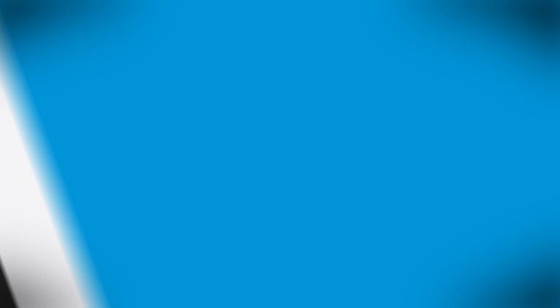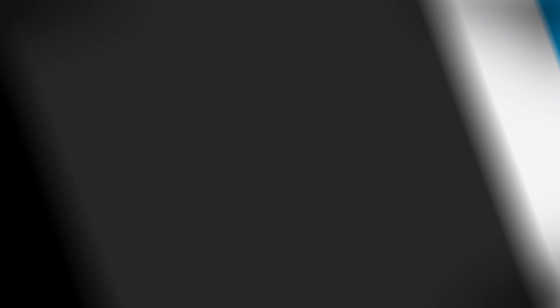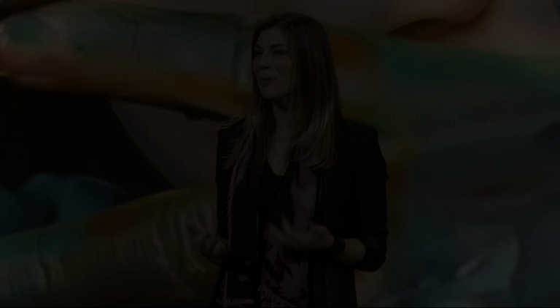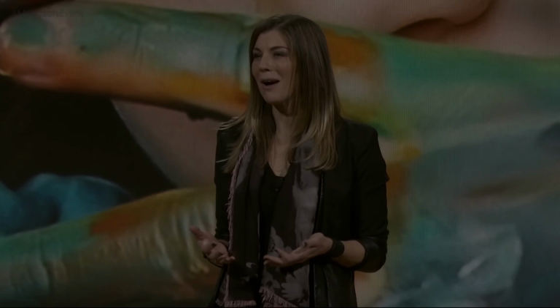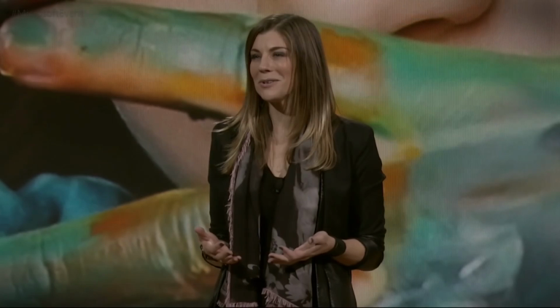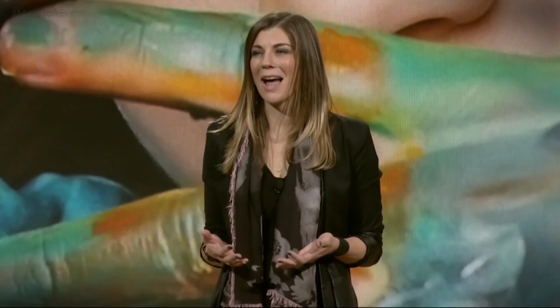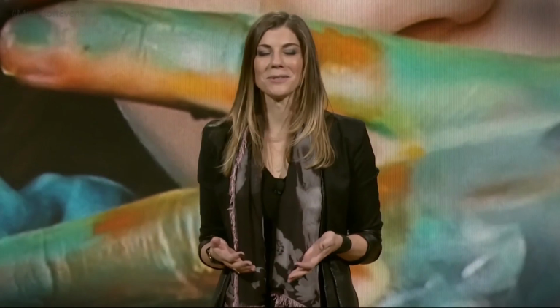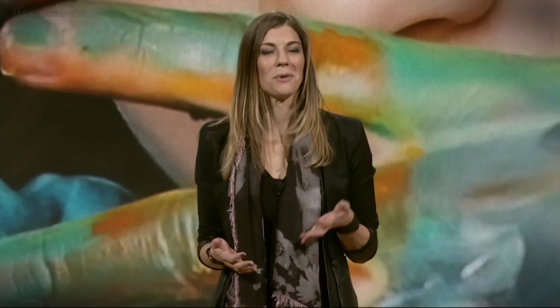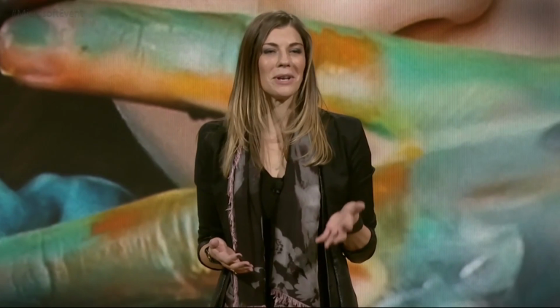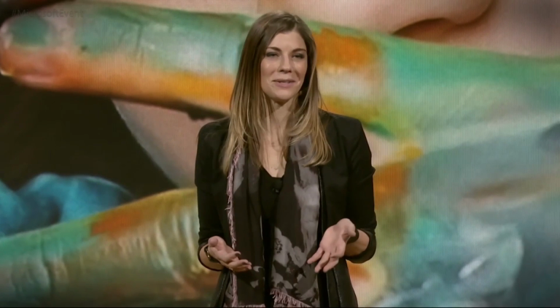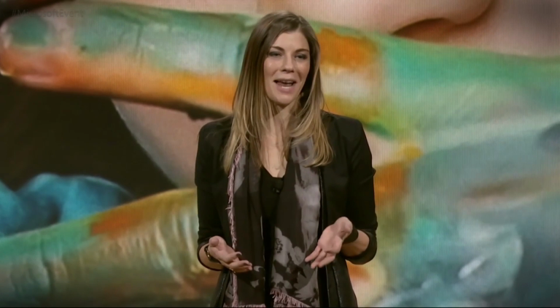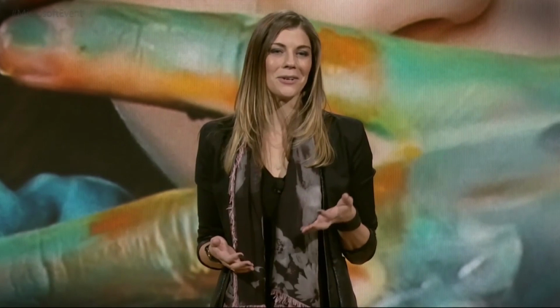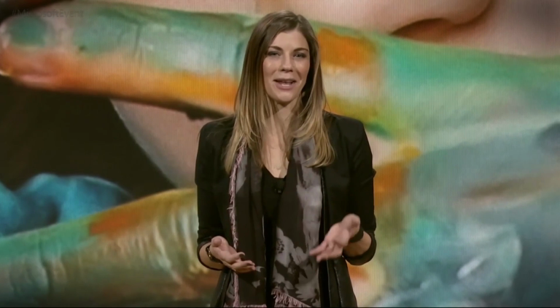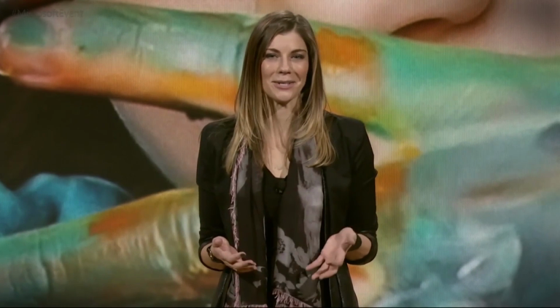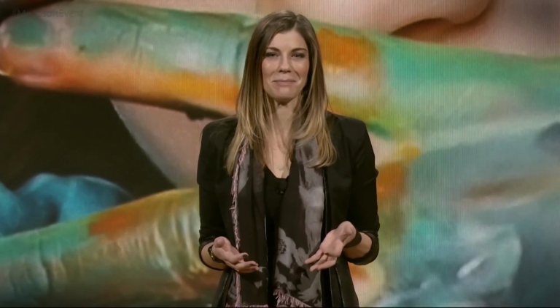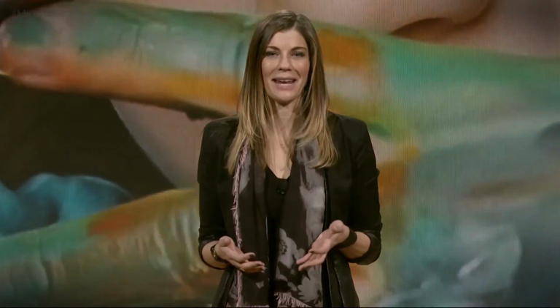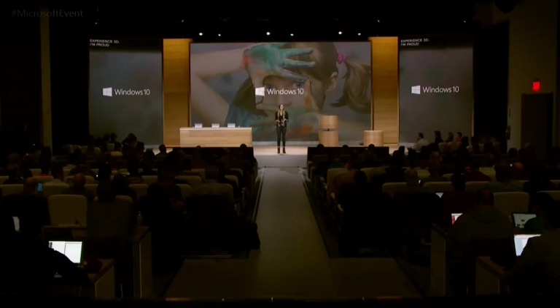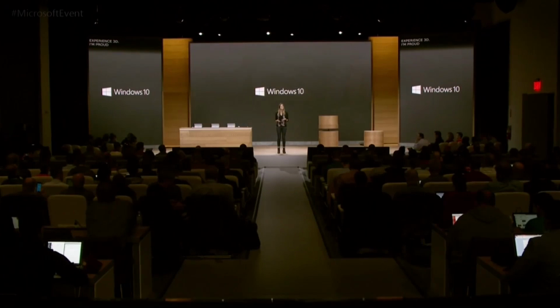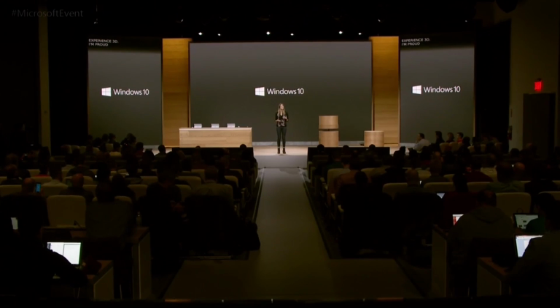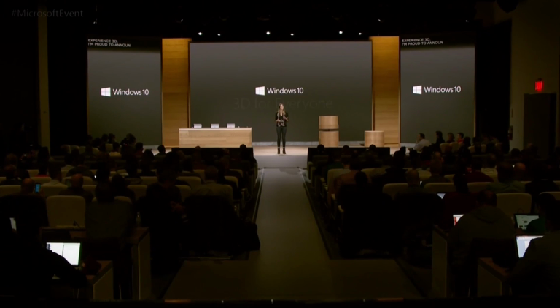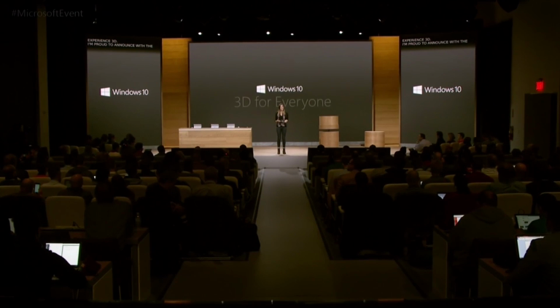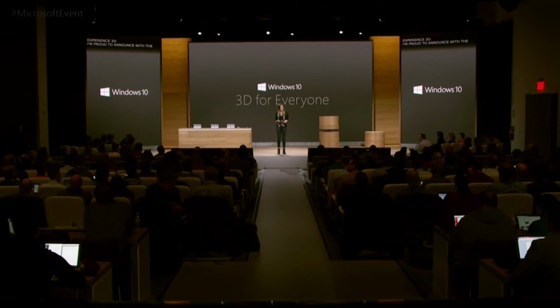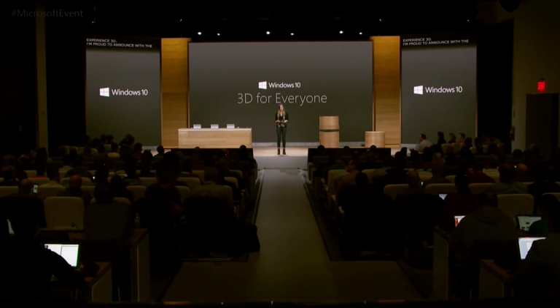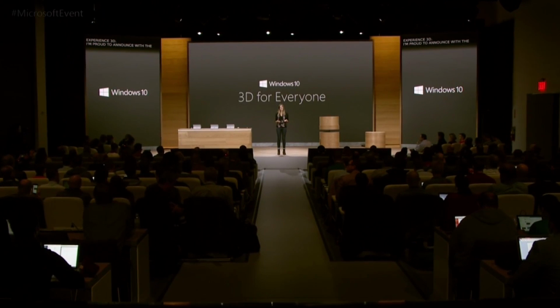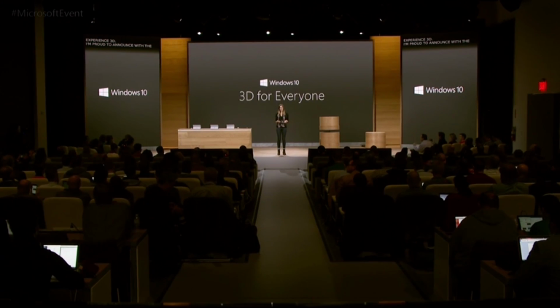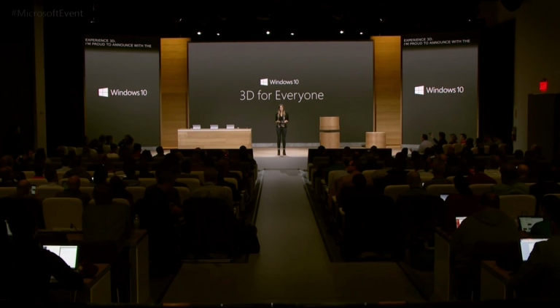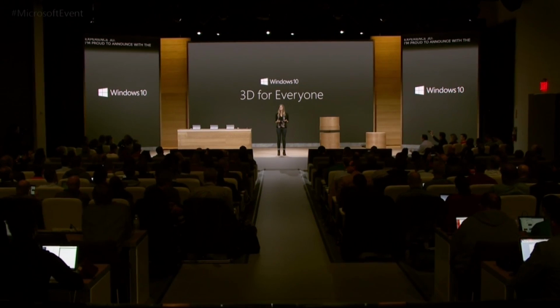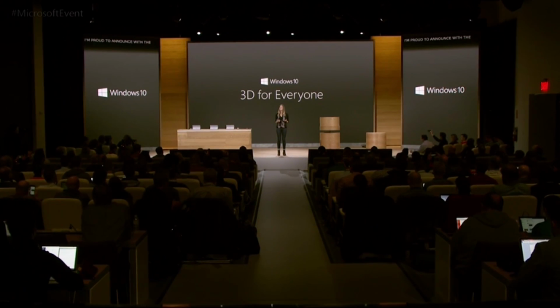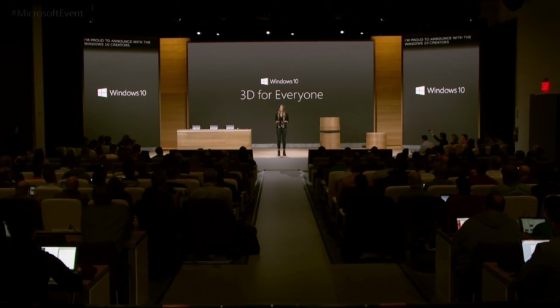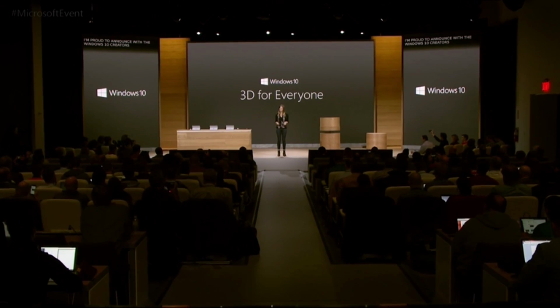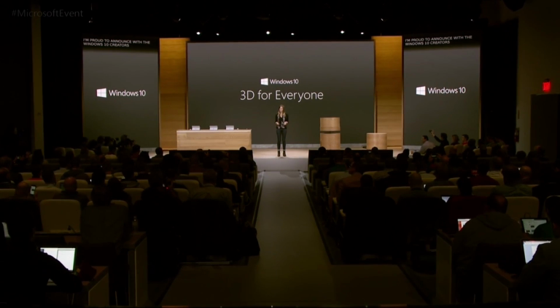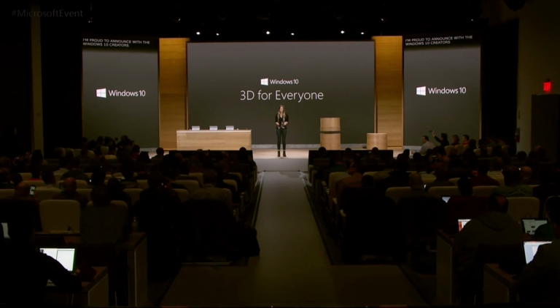I'm proud to announce that with the Windows 10 Creators Update, 3D is for everyone.